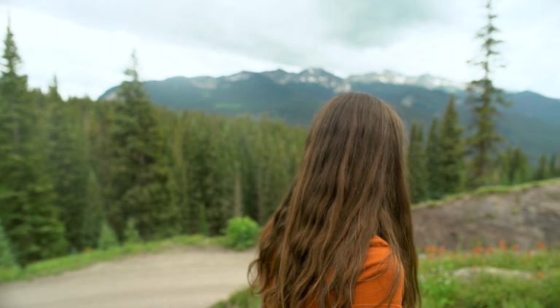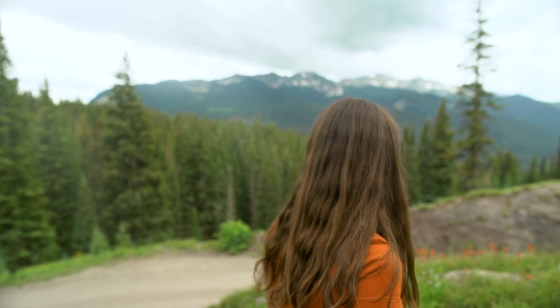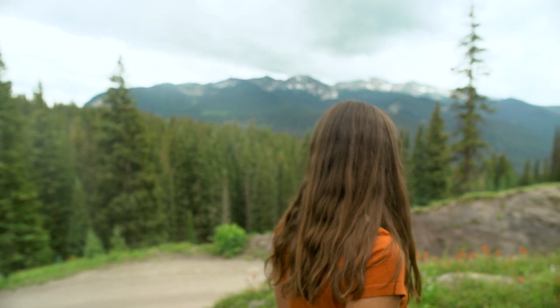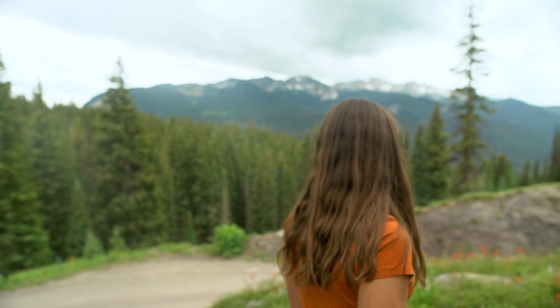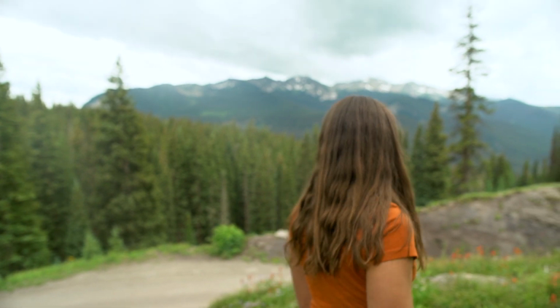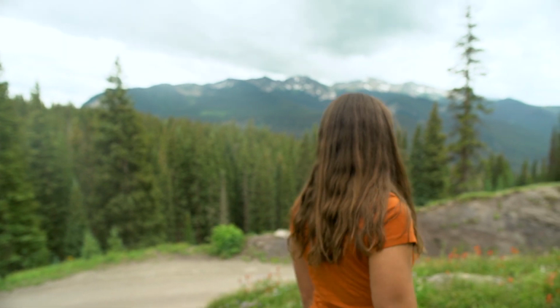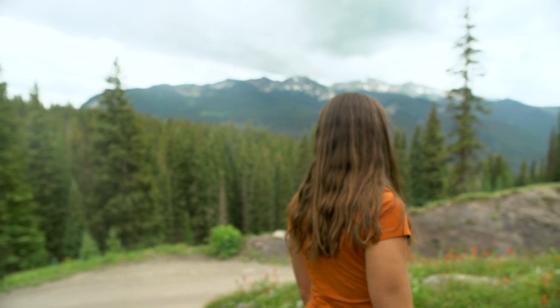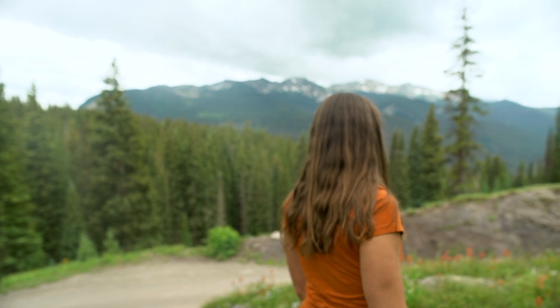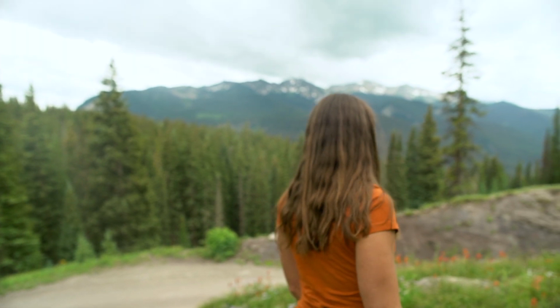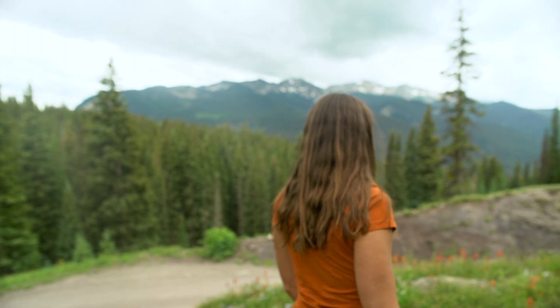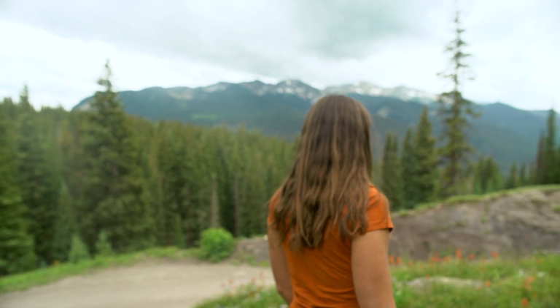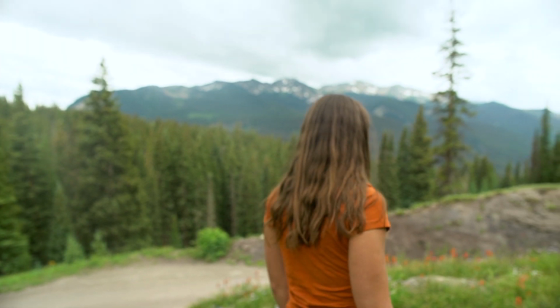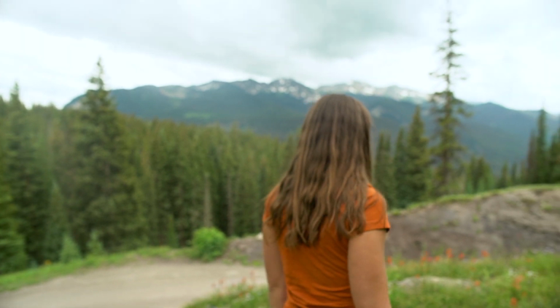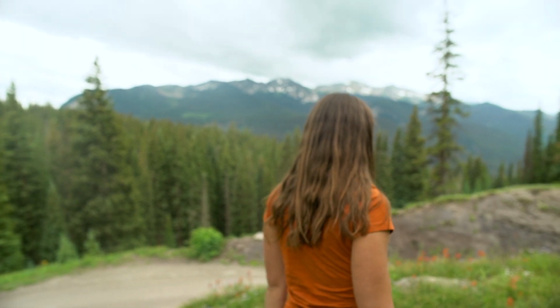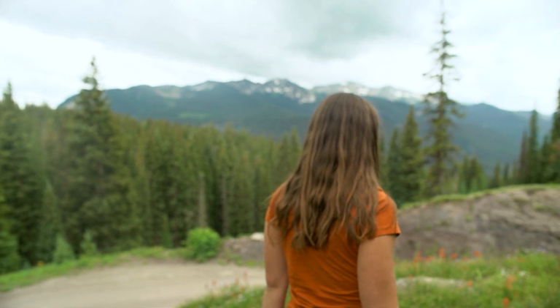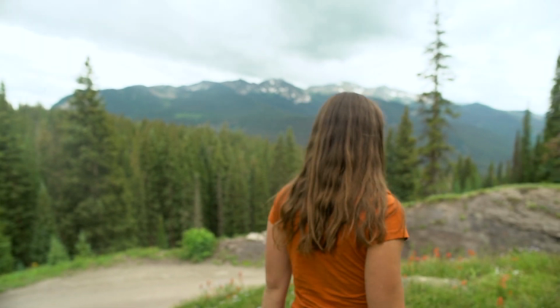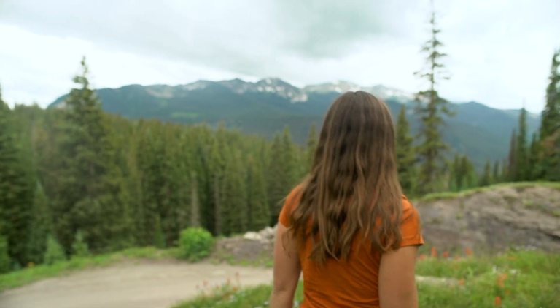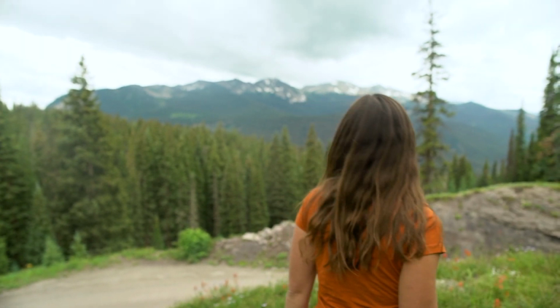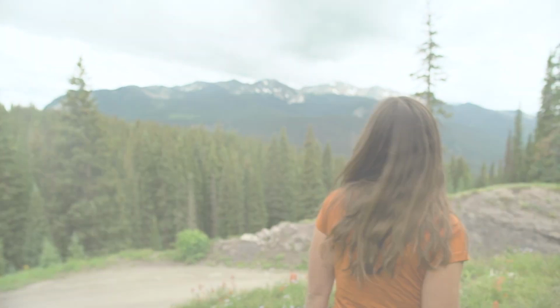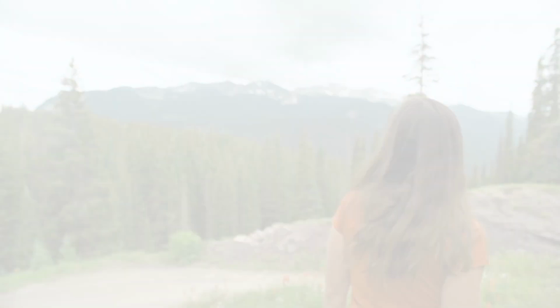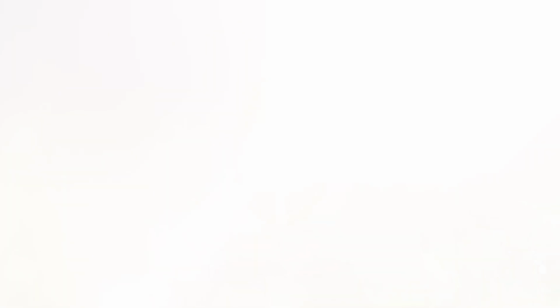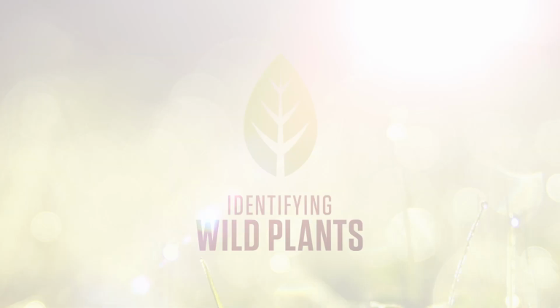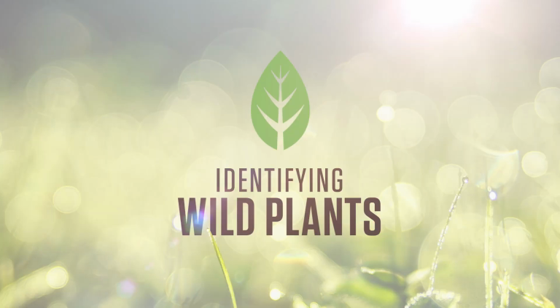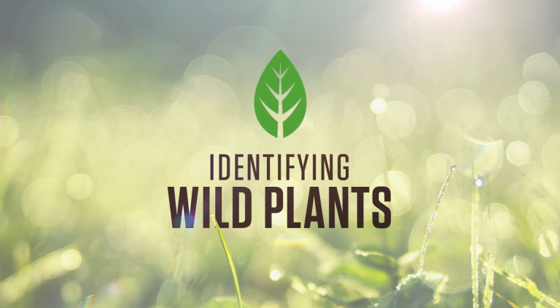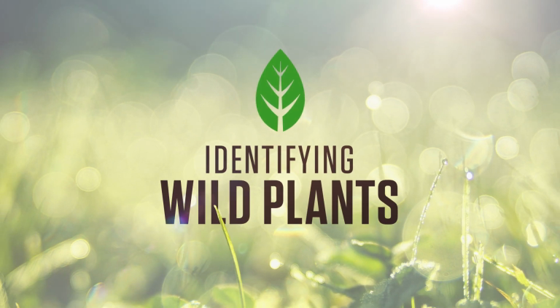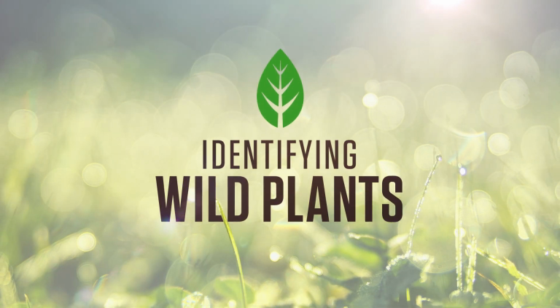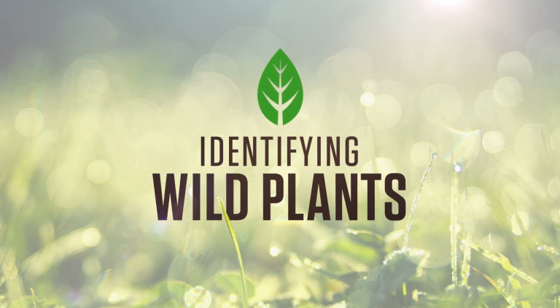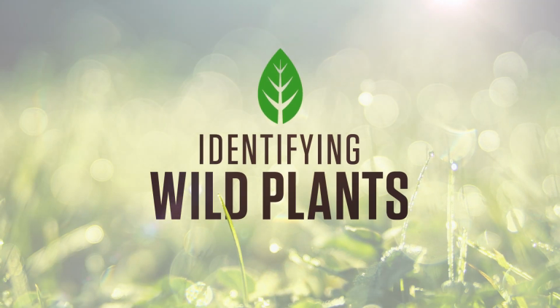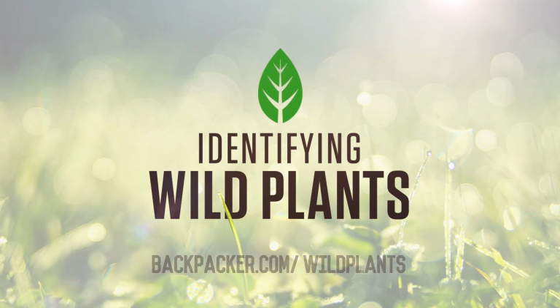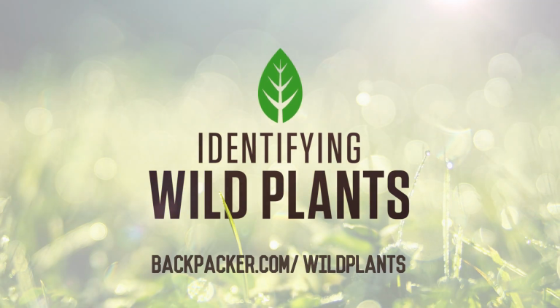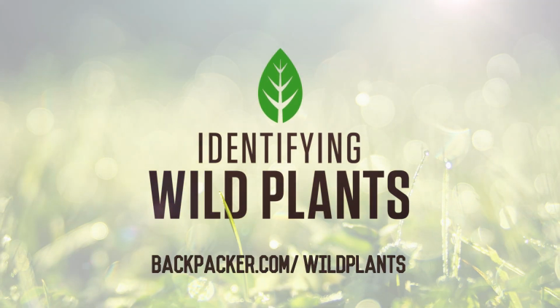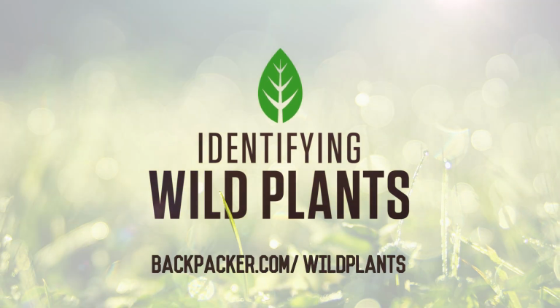So let's get started. Enroll now at backpacker.com/wild-plants.